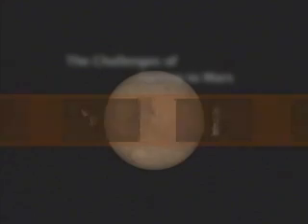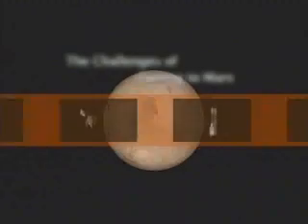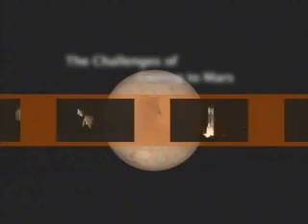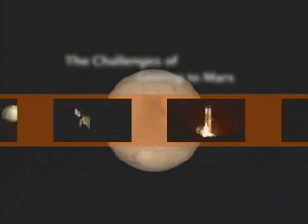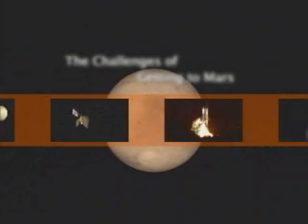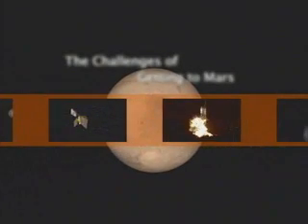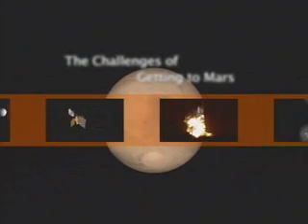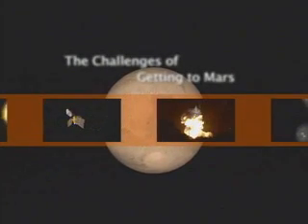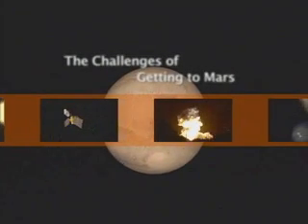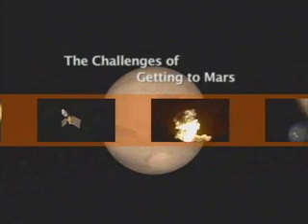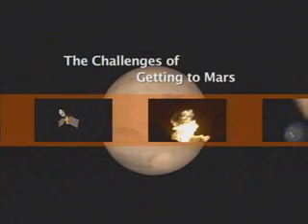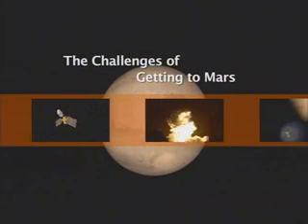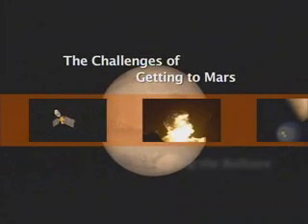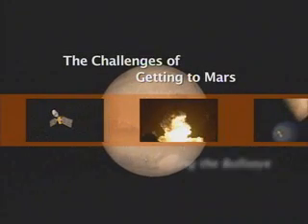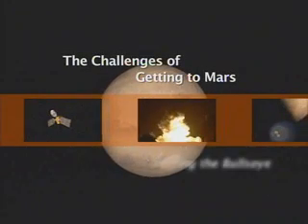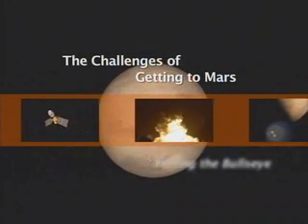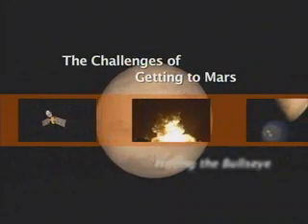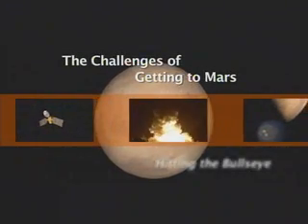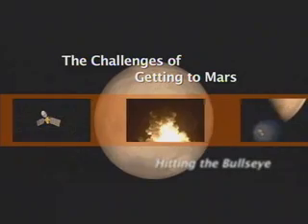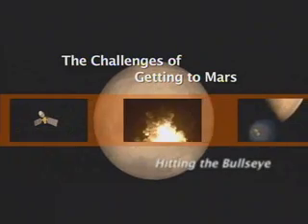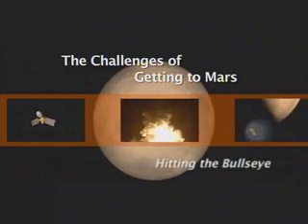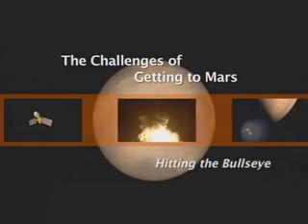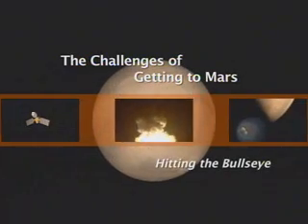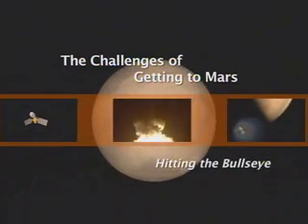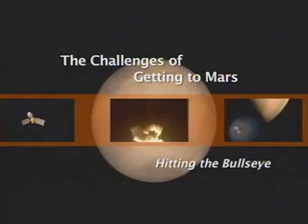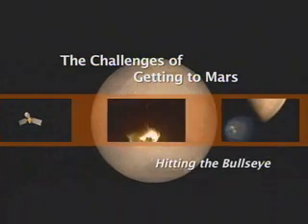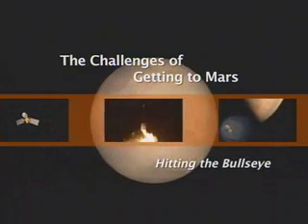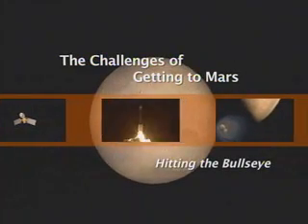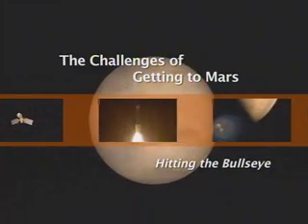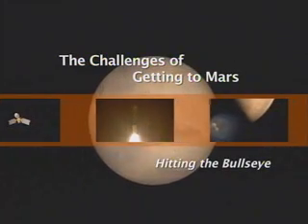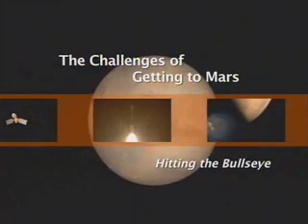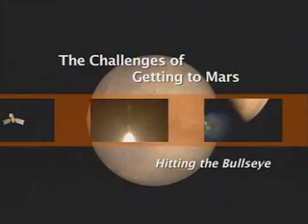Engine start and liftoff. Load relief kick rate is in. Vehicle is responding.